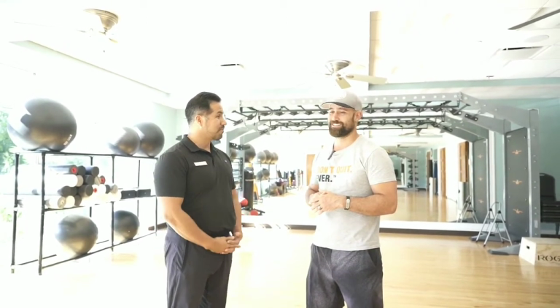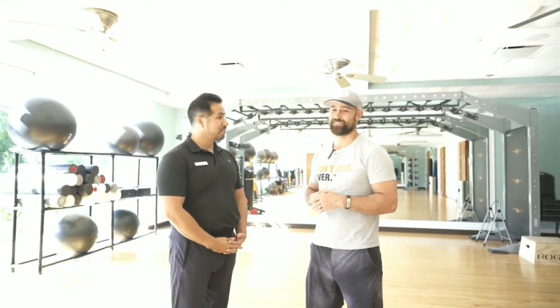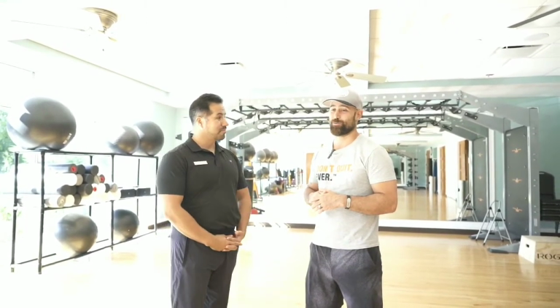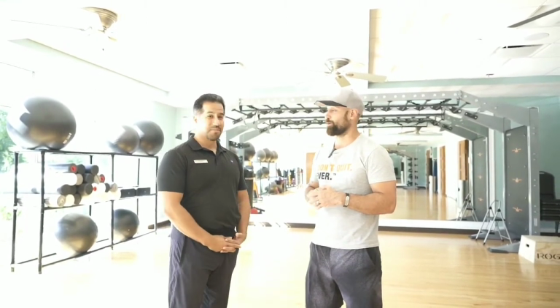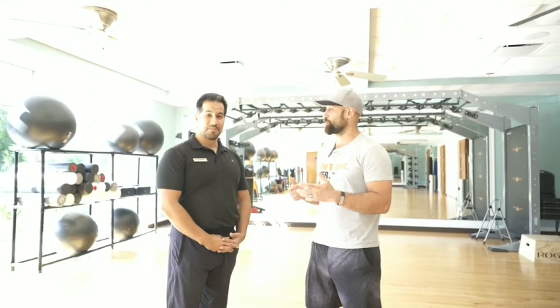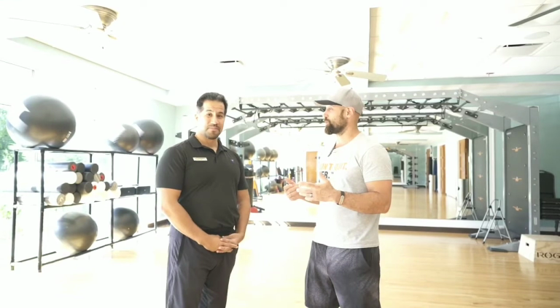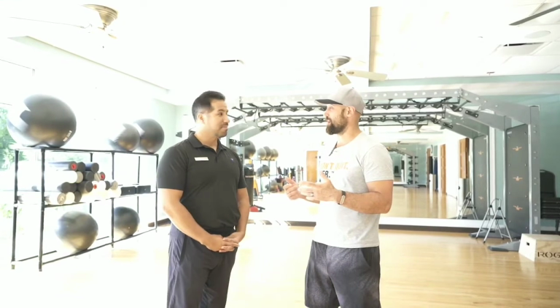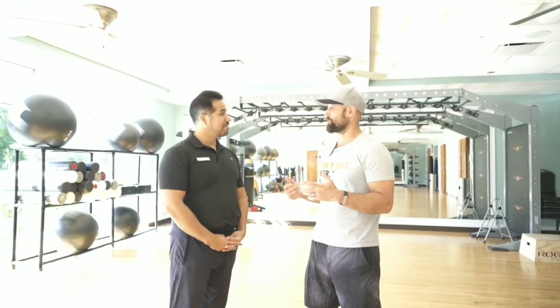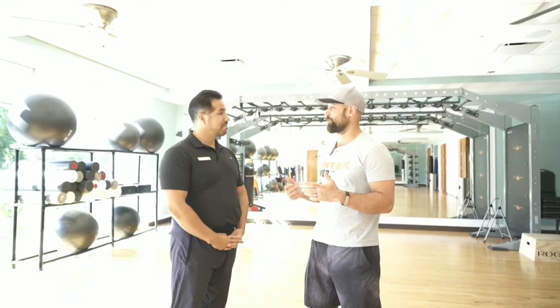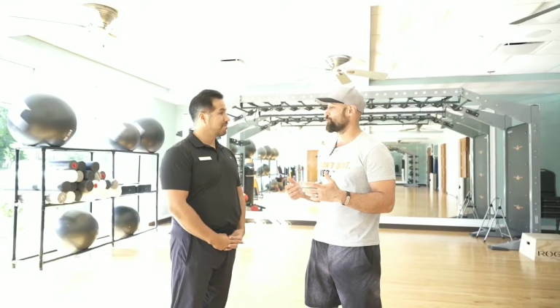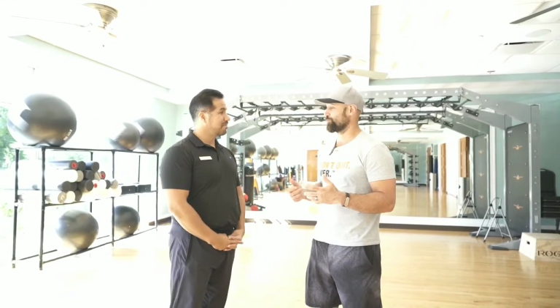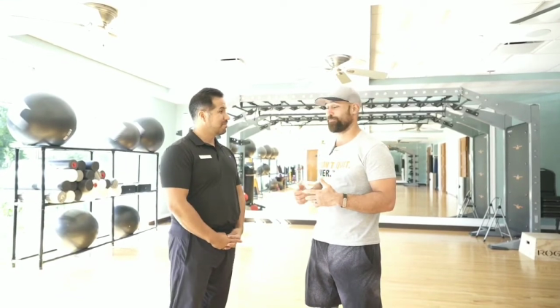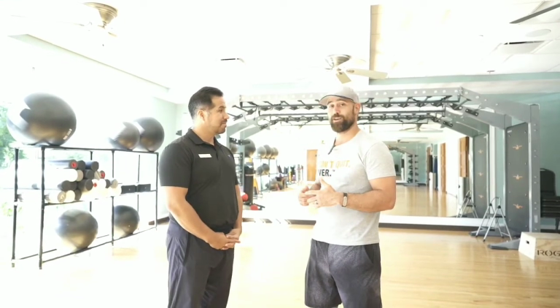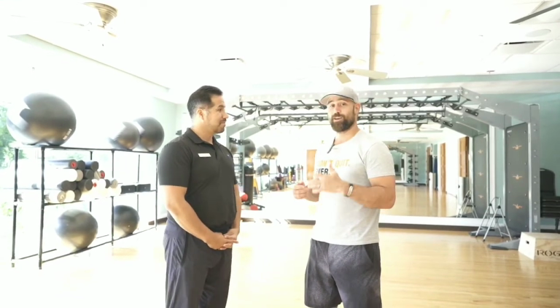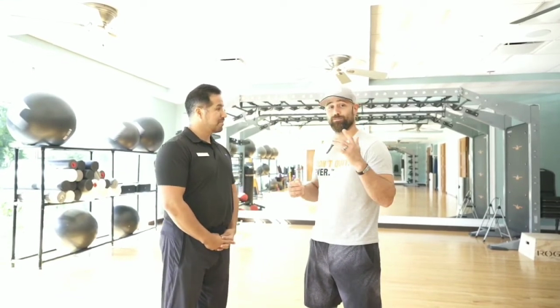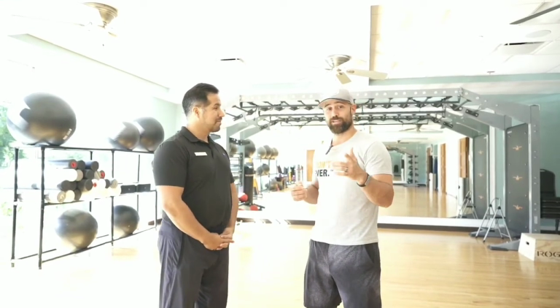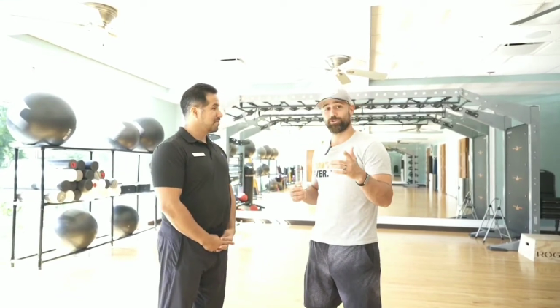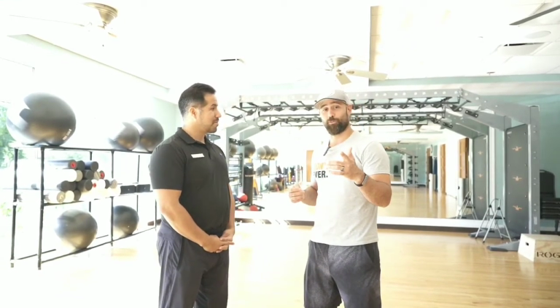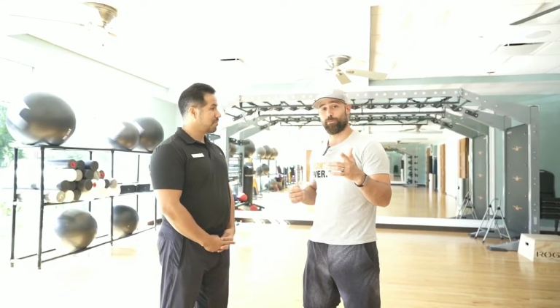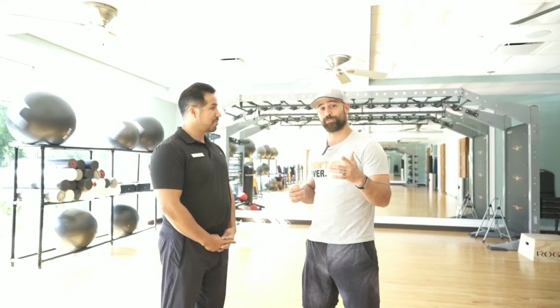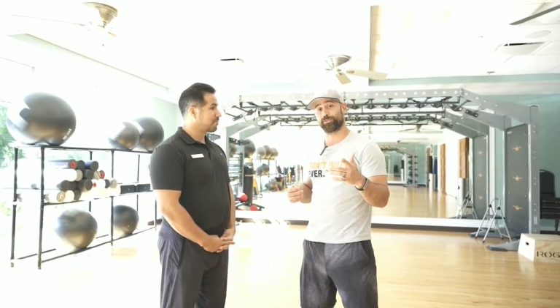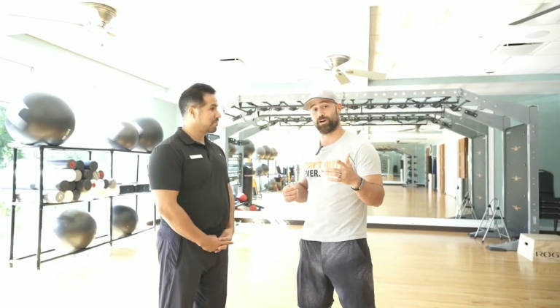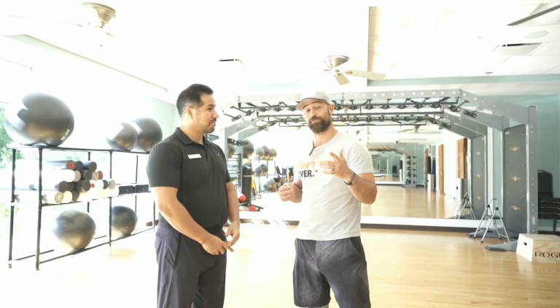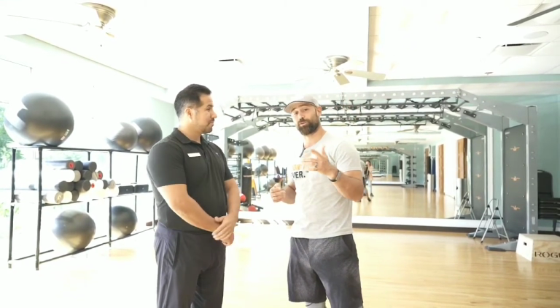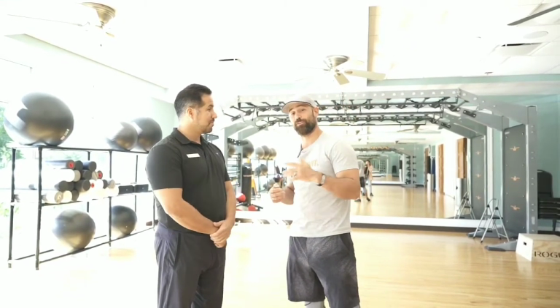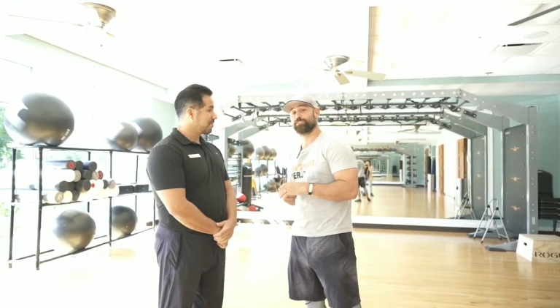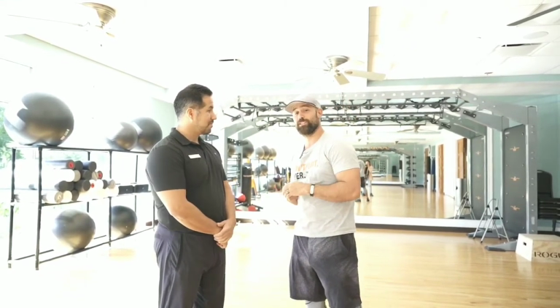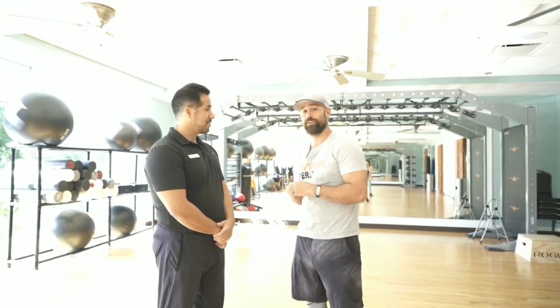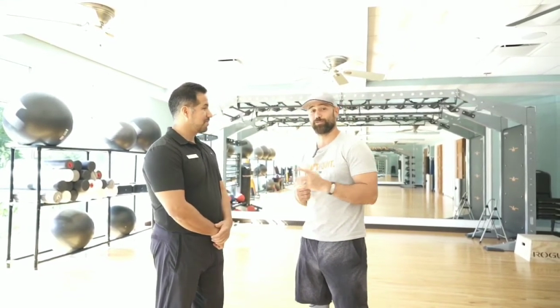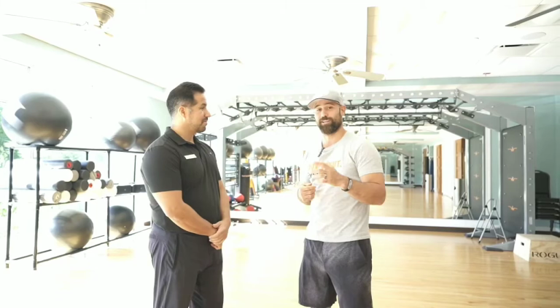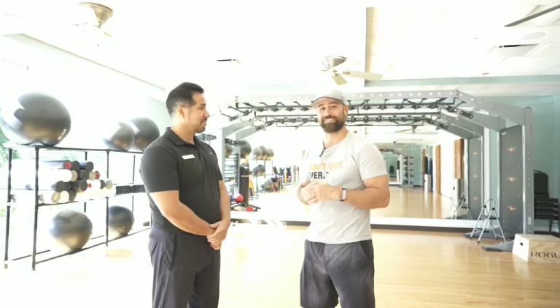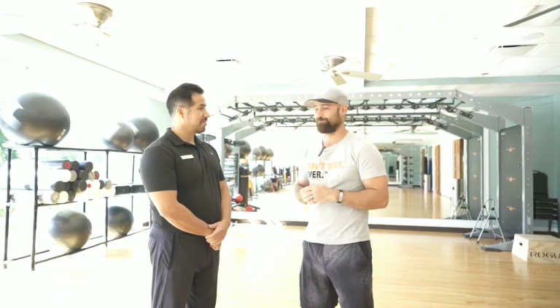Fantastic. Well, we appreciate you having us here at Ocean Reef. Stay tuned for more episodes of Torque Fitness TV. We'll see you next time.